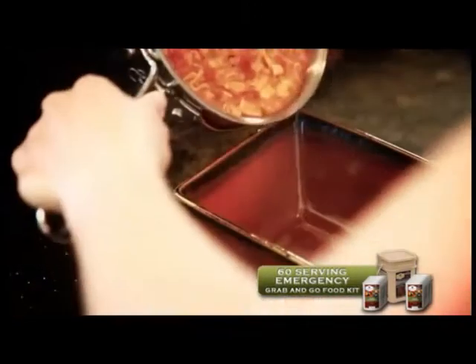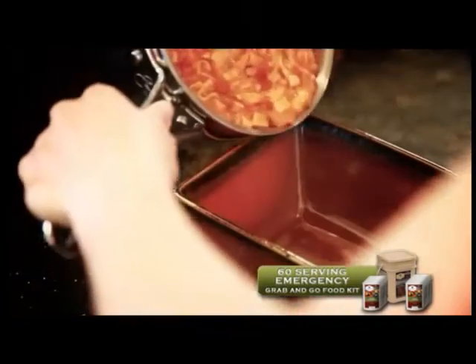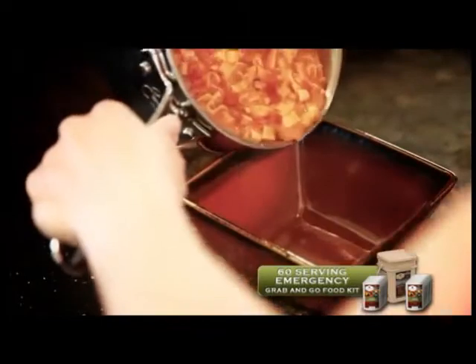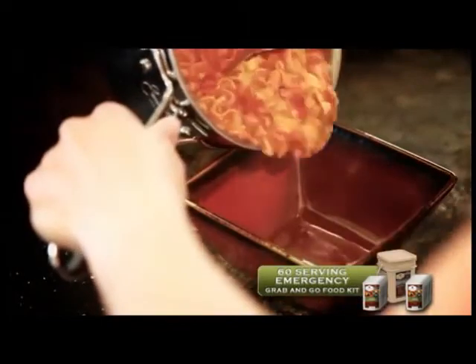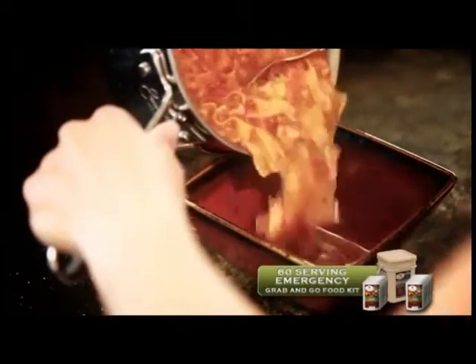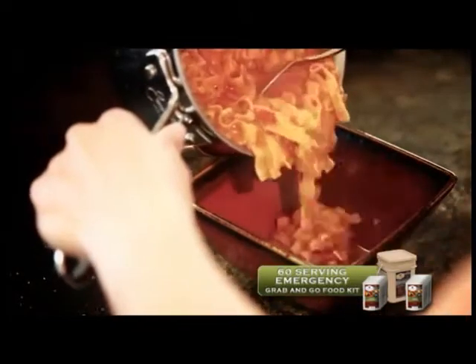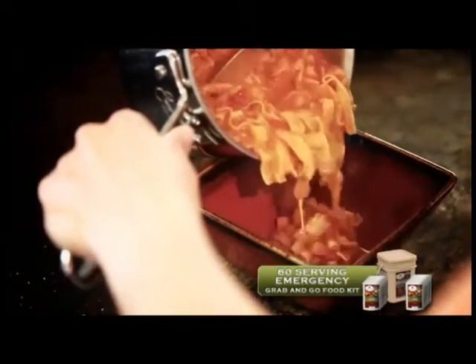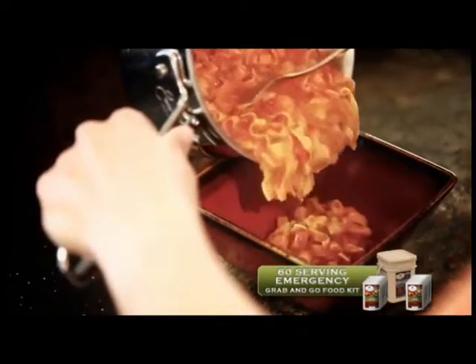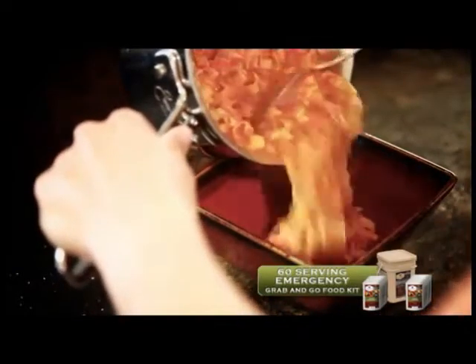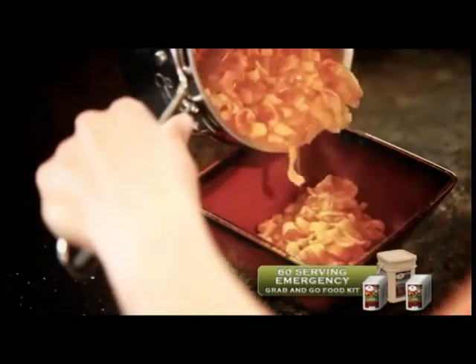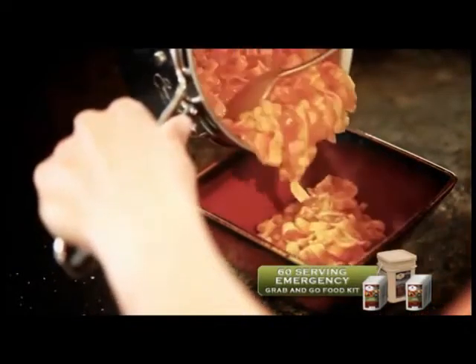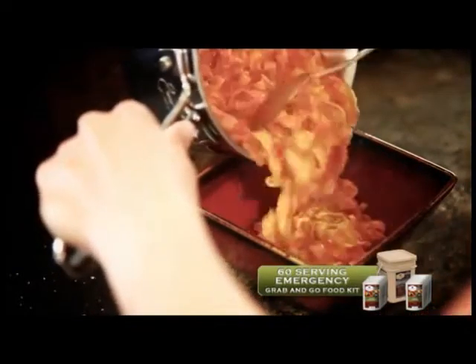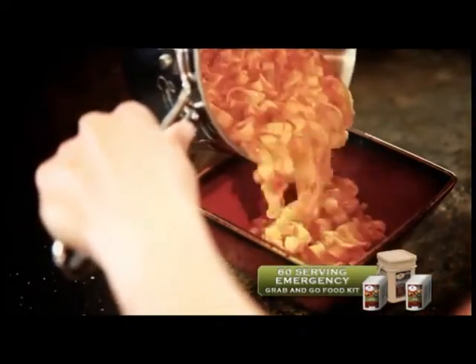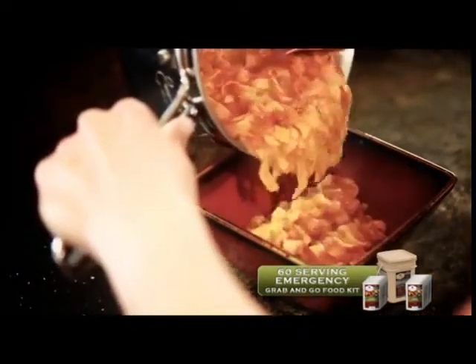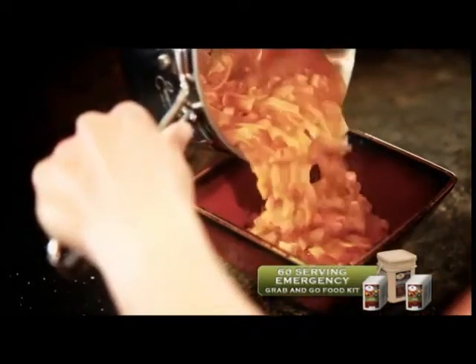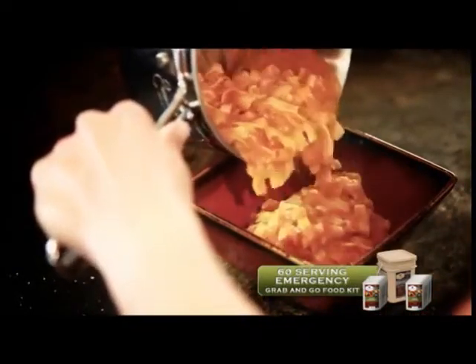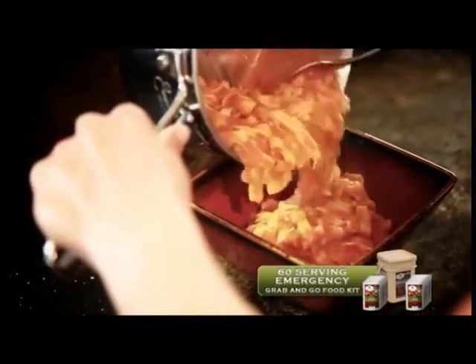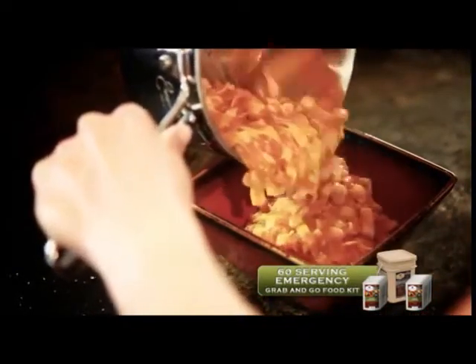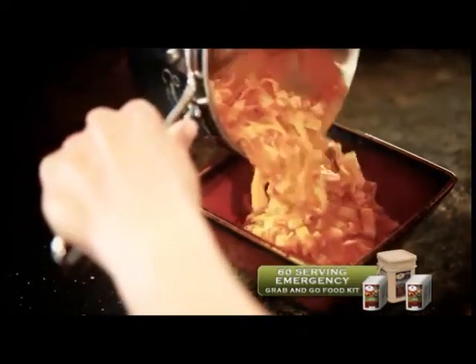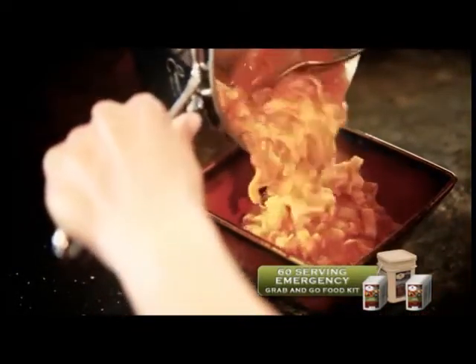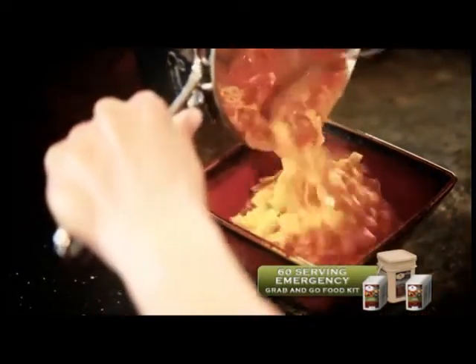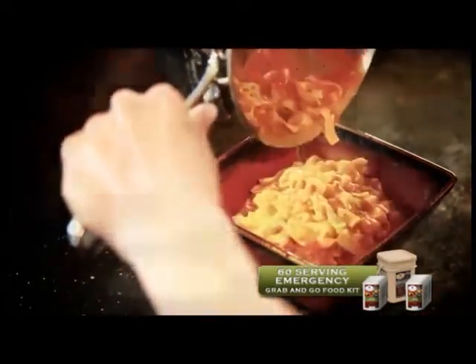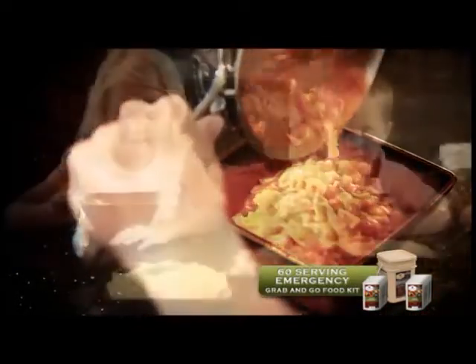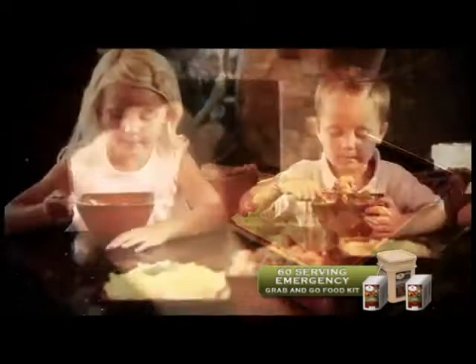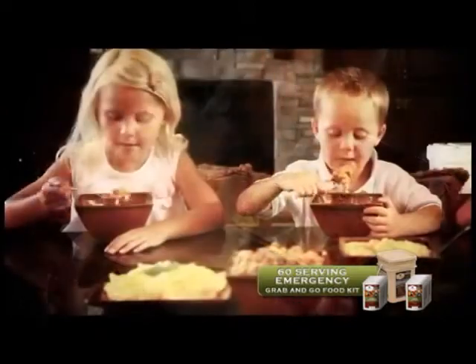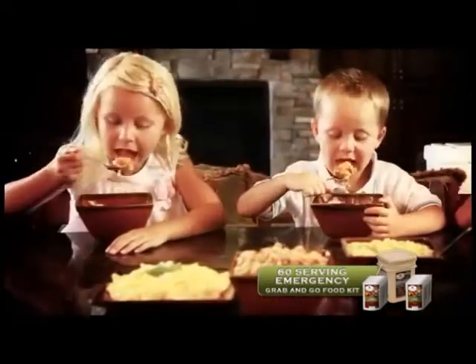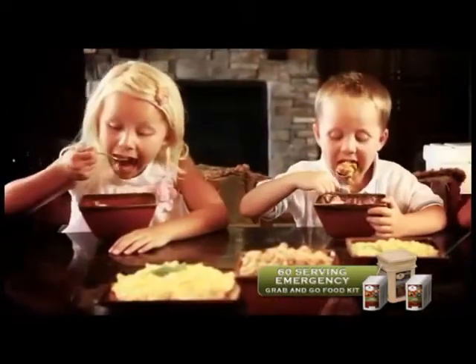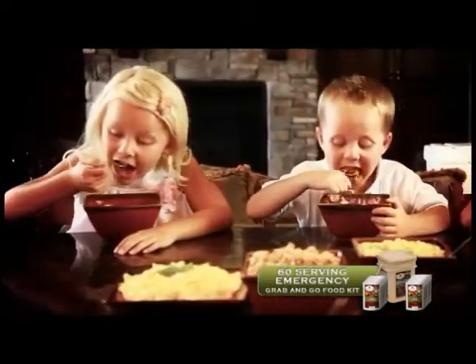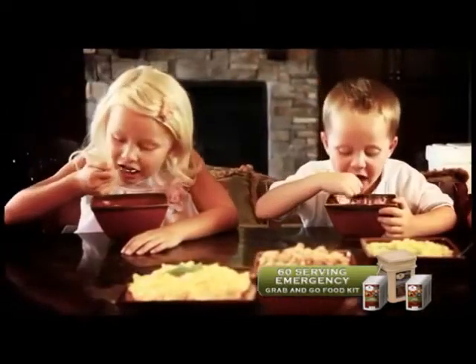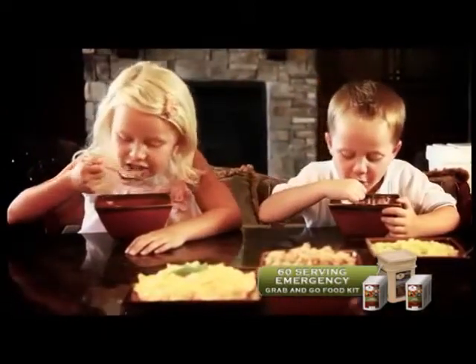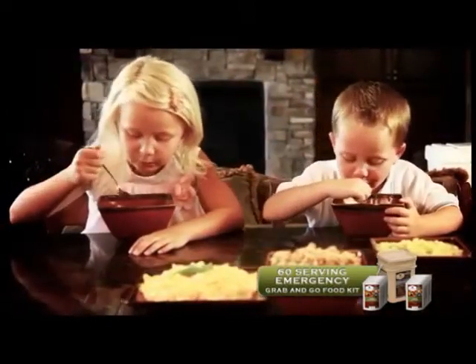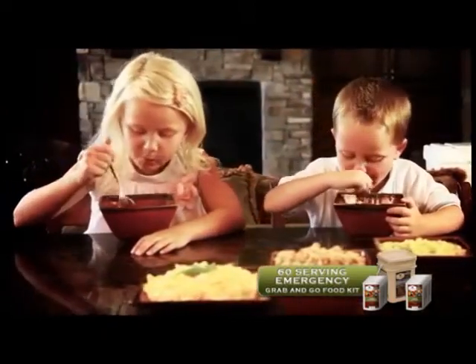What good is emergency food if you and your family don't love the taste? WISE Company entrees are both simple and delicious.